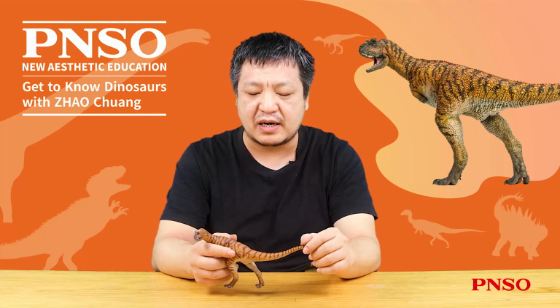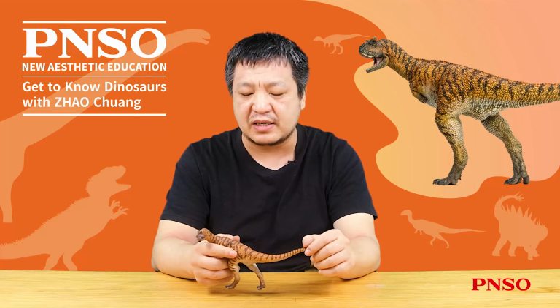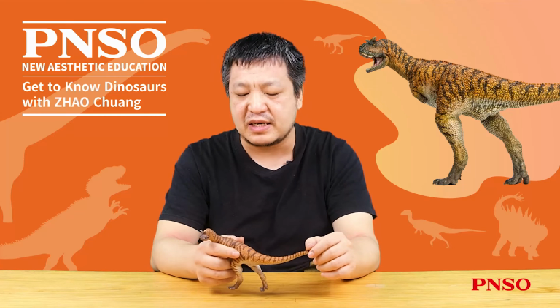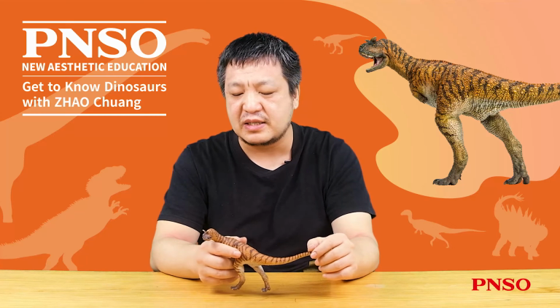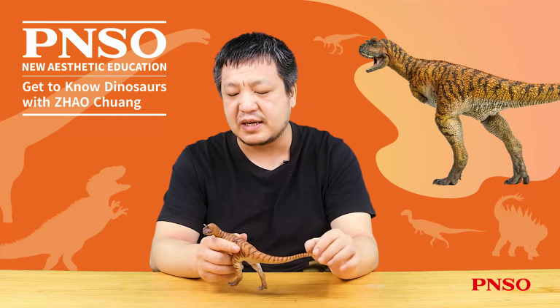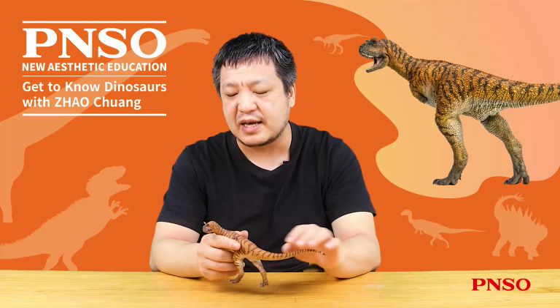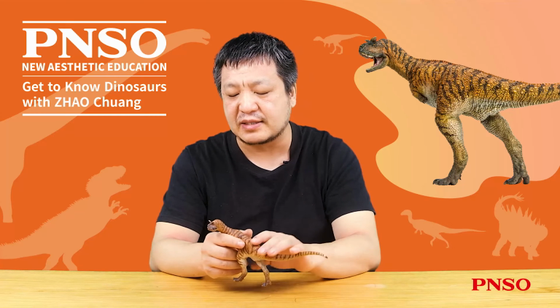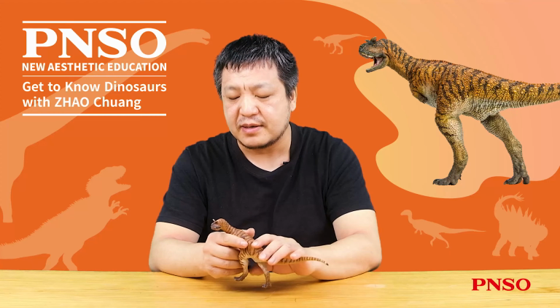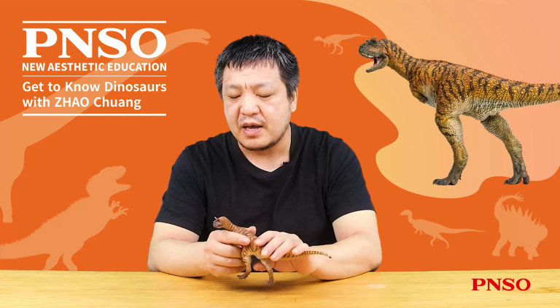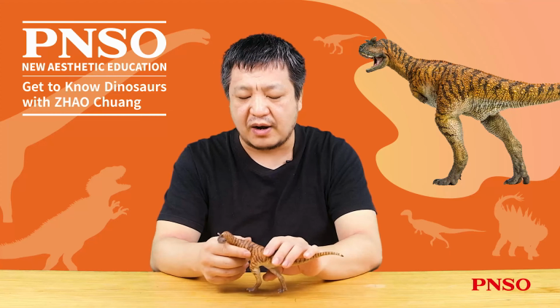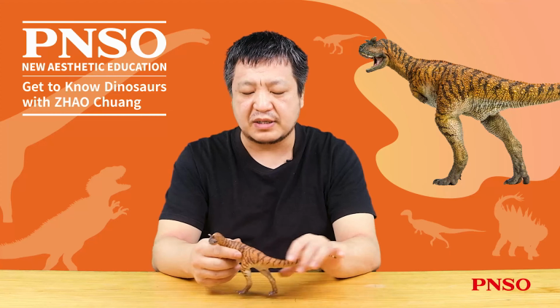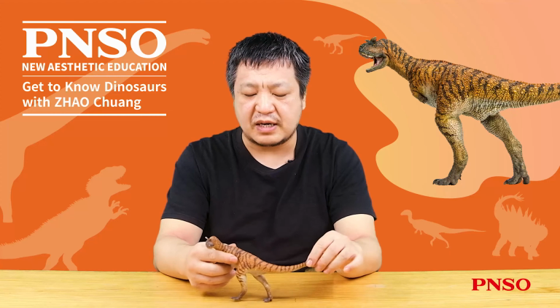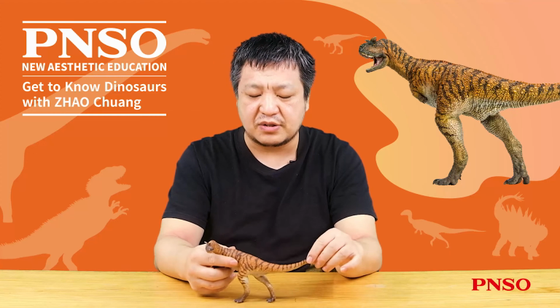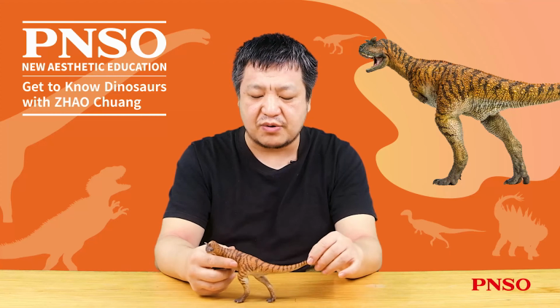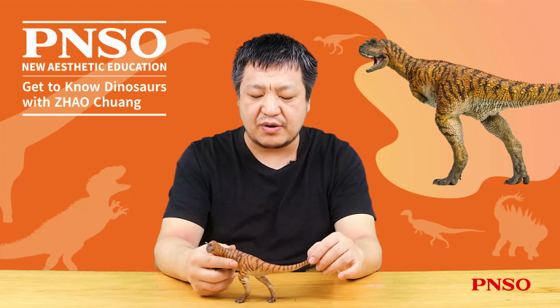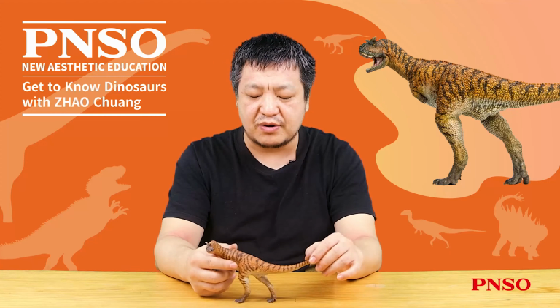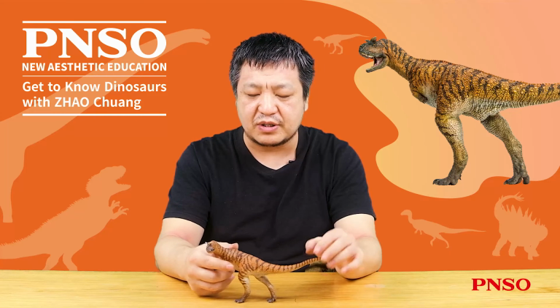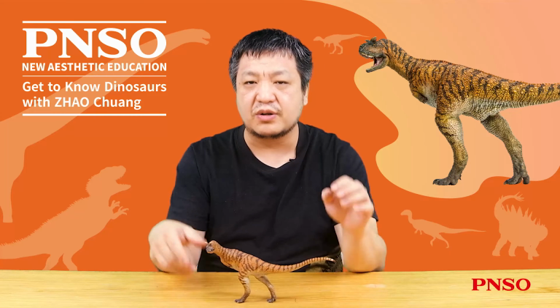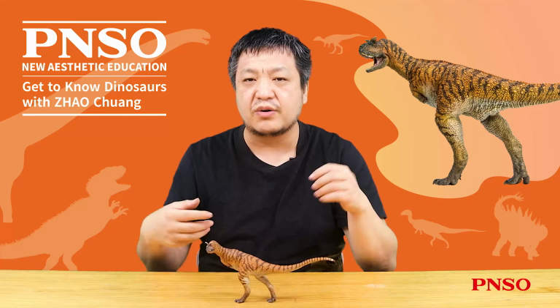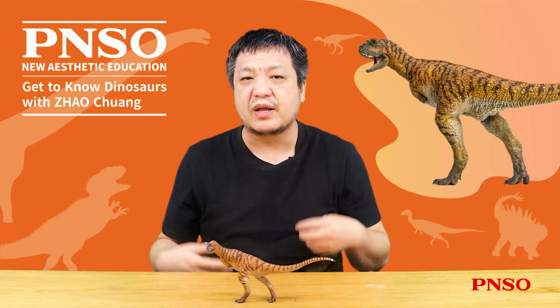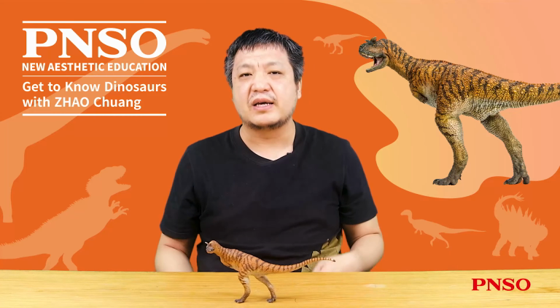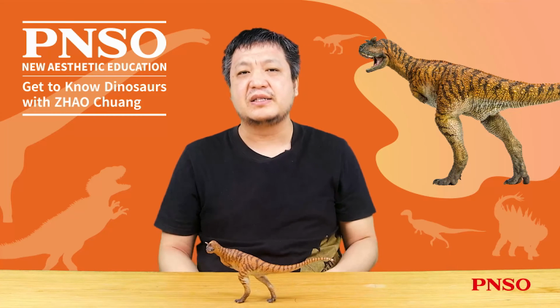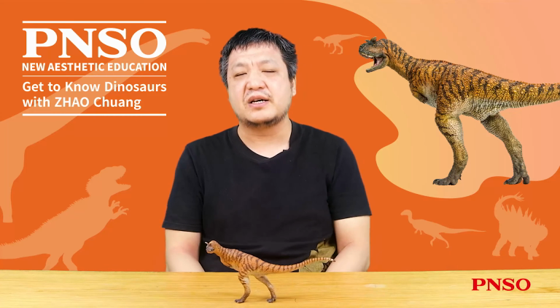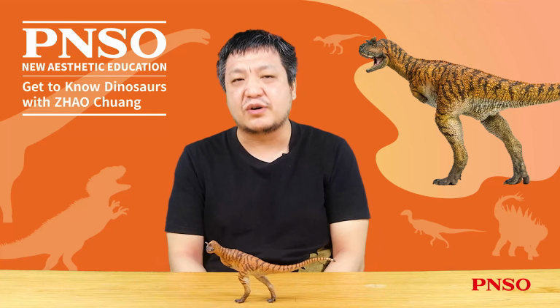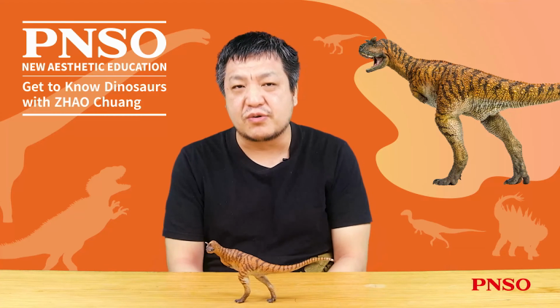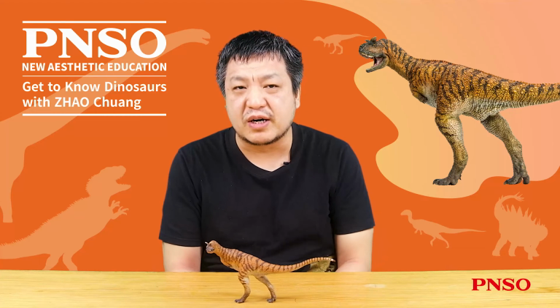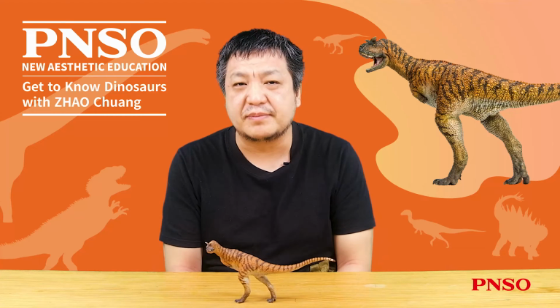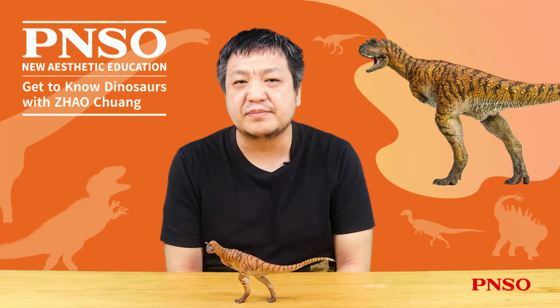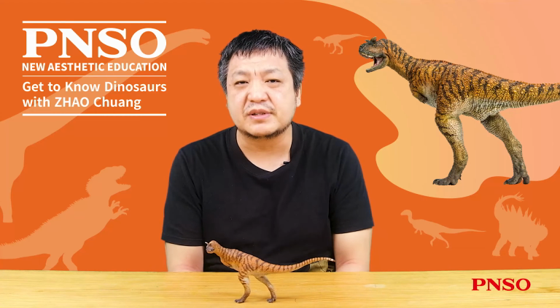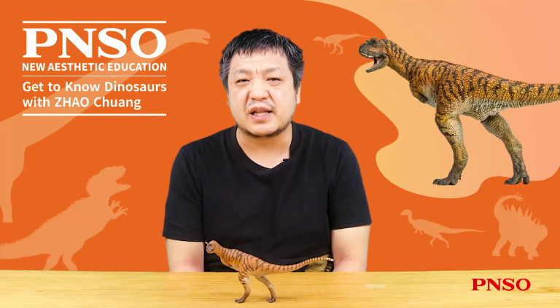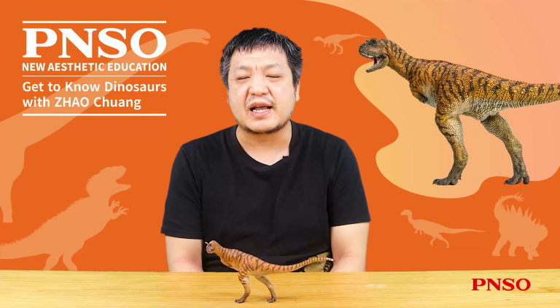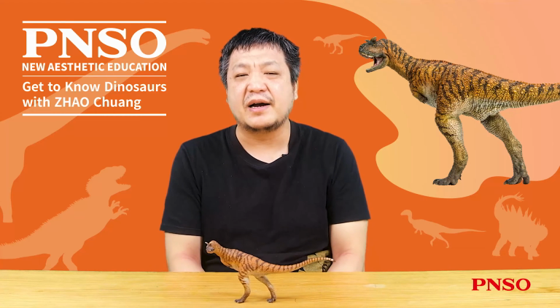The above concludes our introduction to Domingo the Carnotaurus. Thank you all.